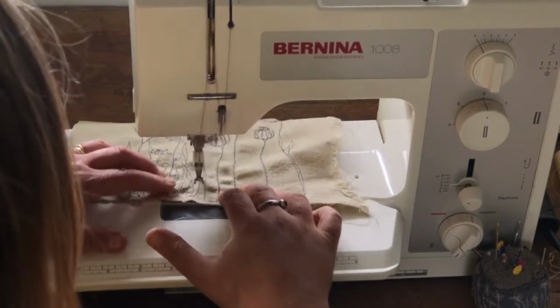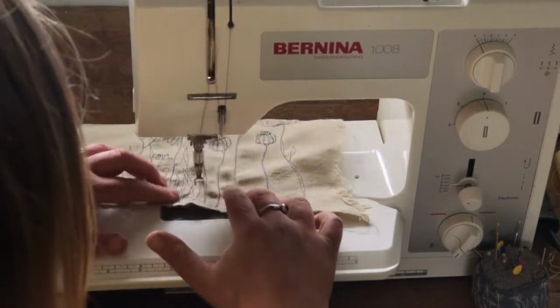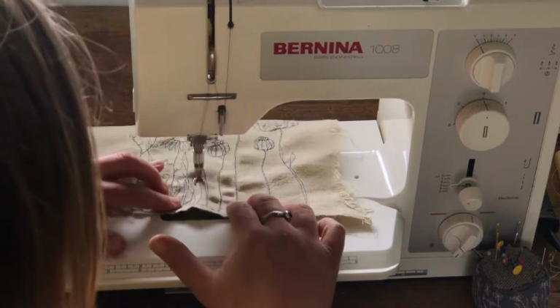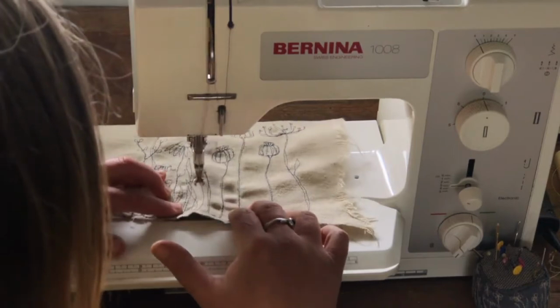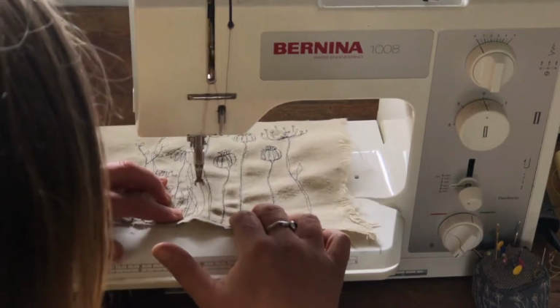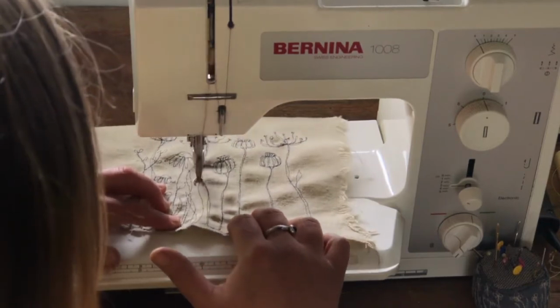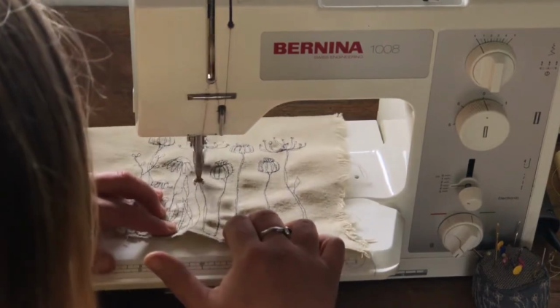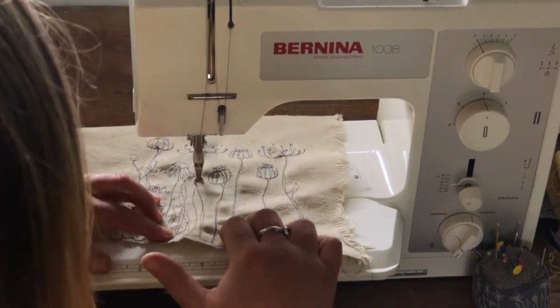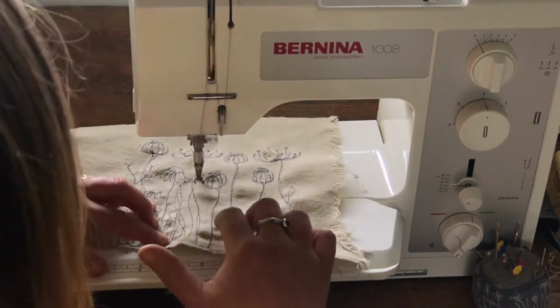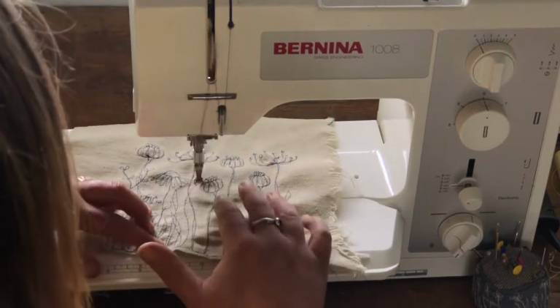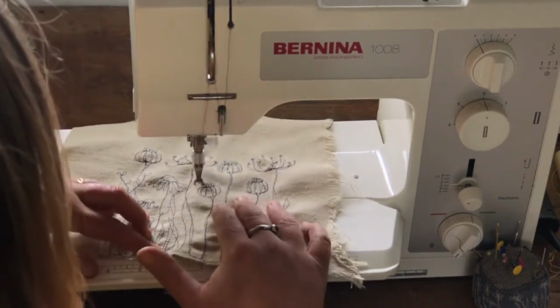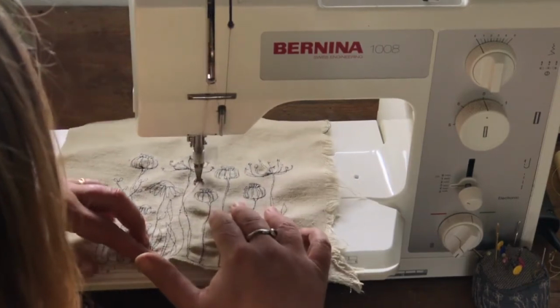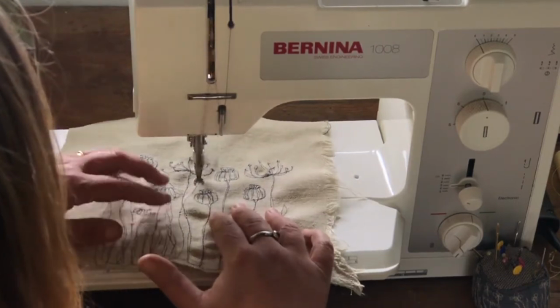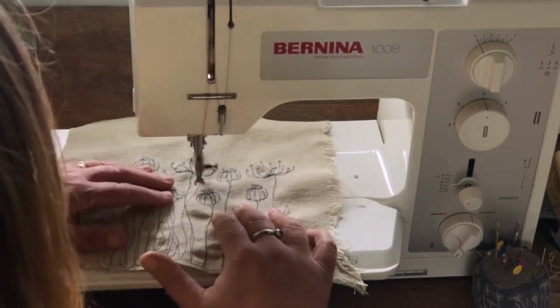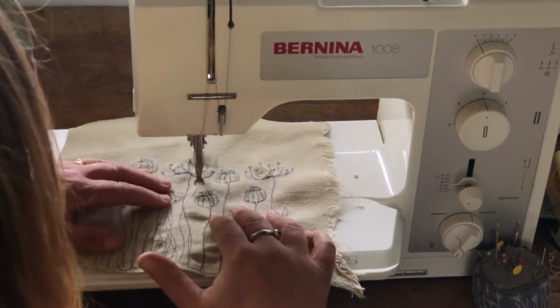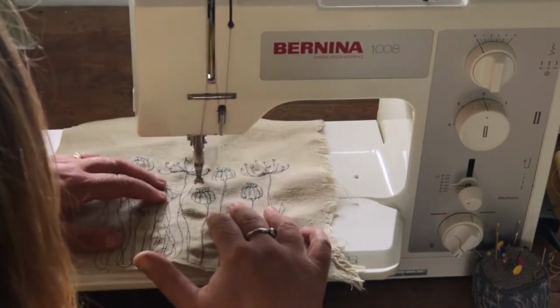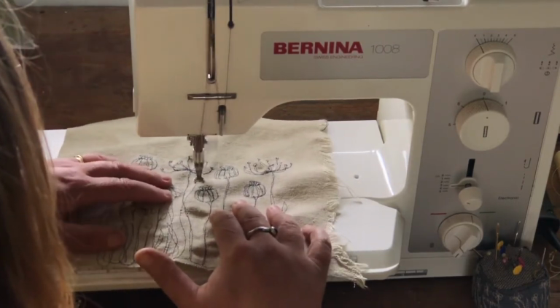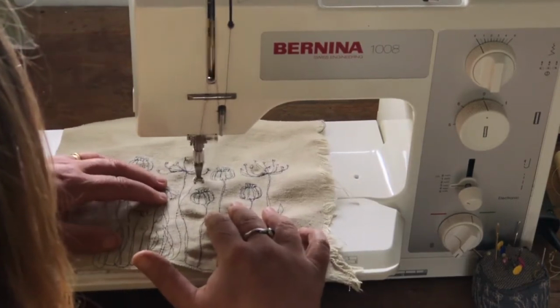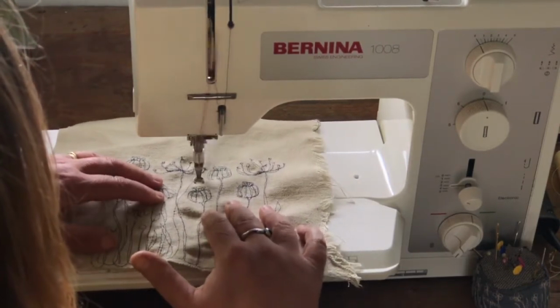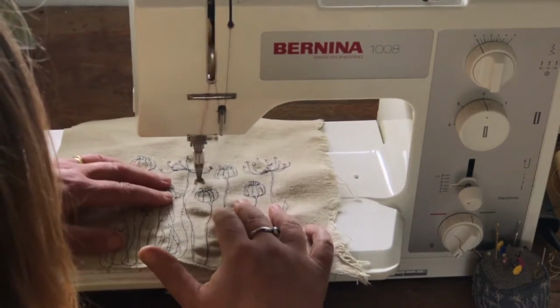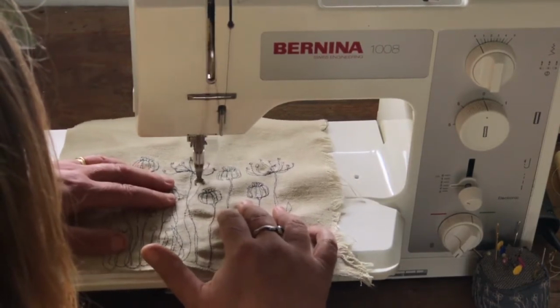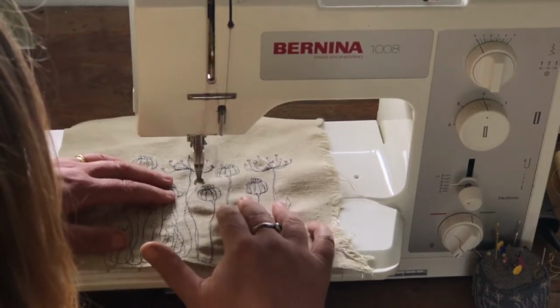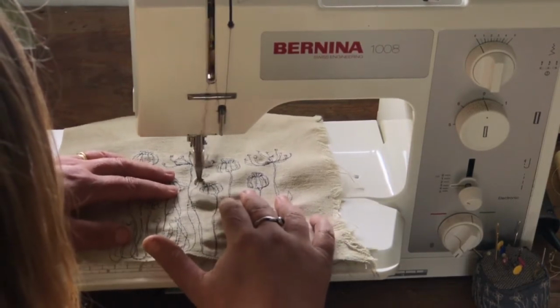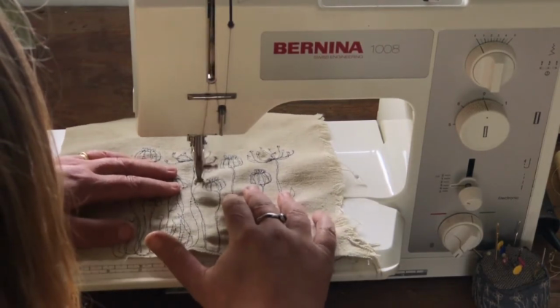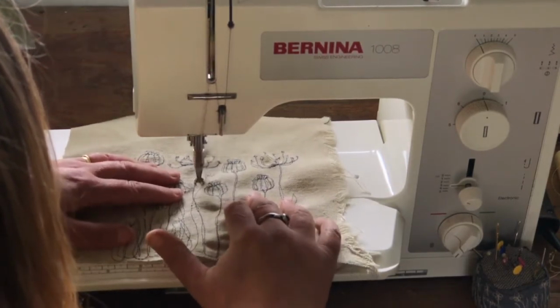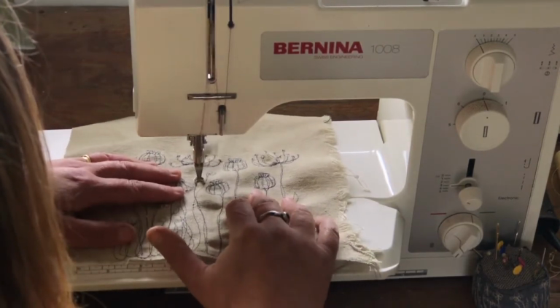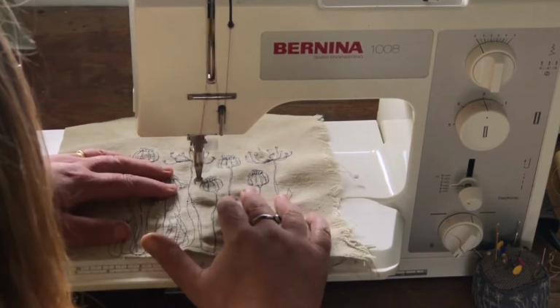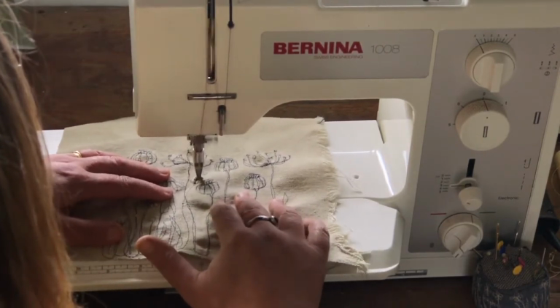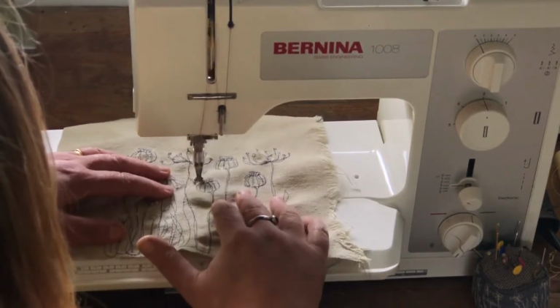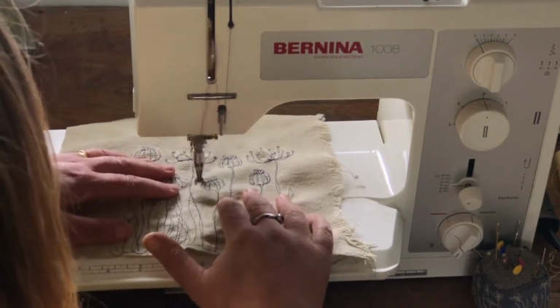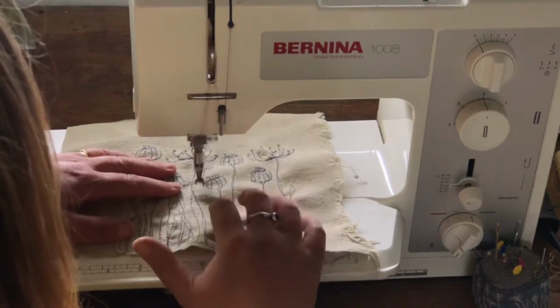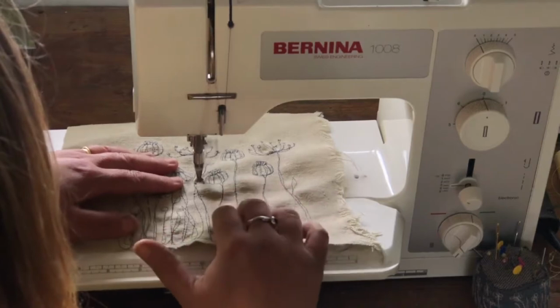As you go you can see that the fabric is picking up some puckering, and I'll sort that at the end.